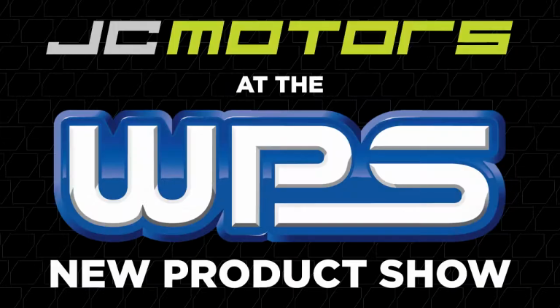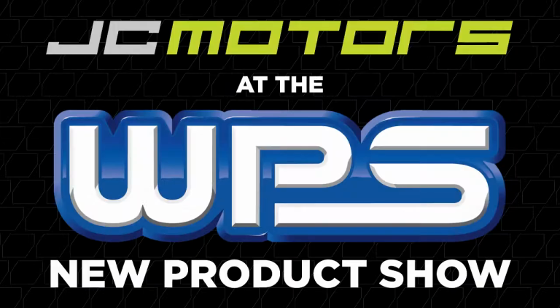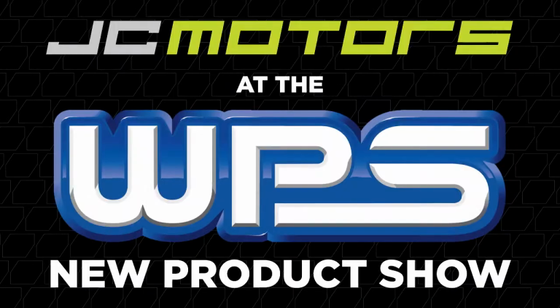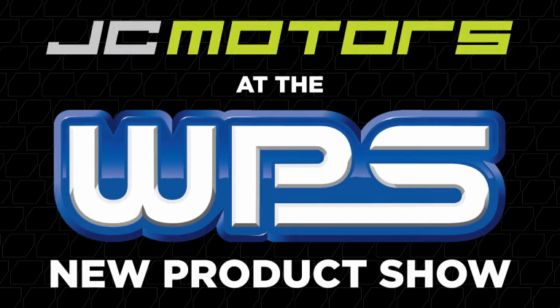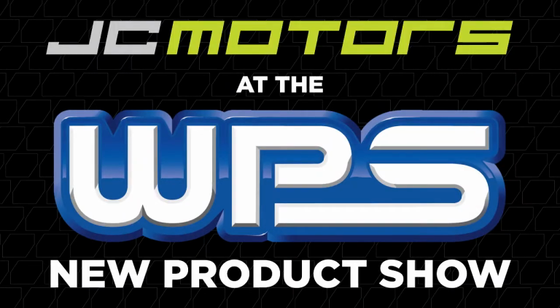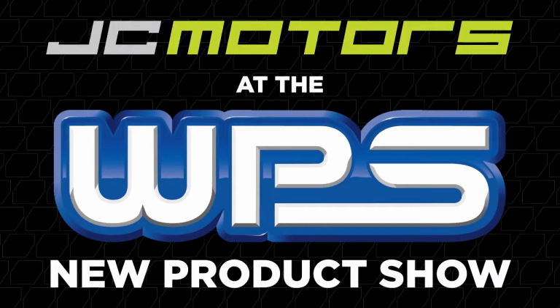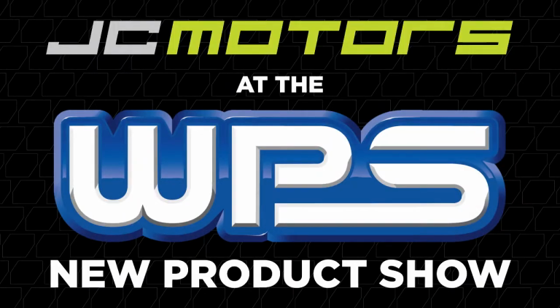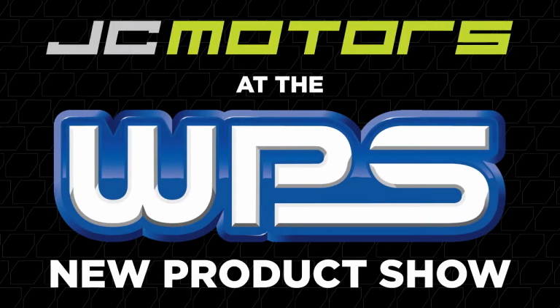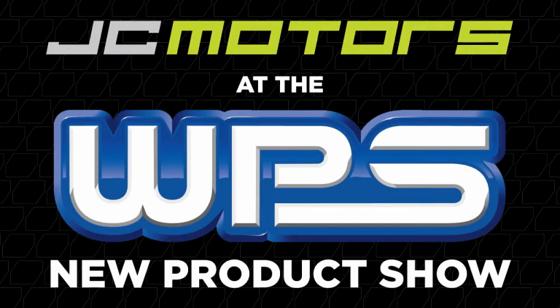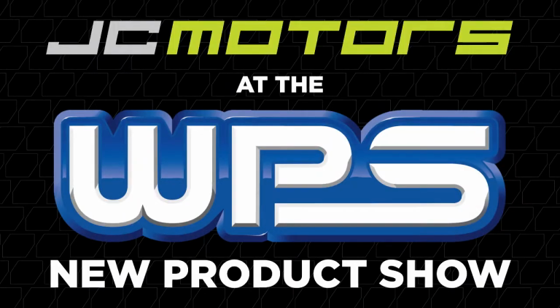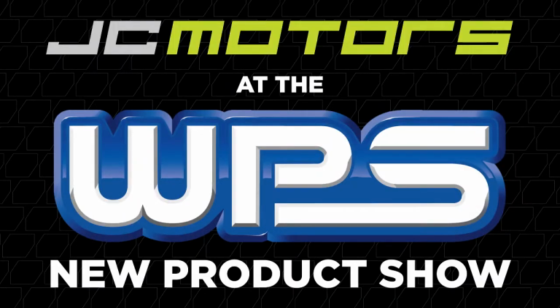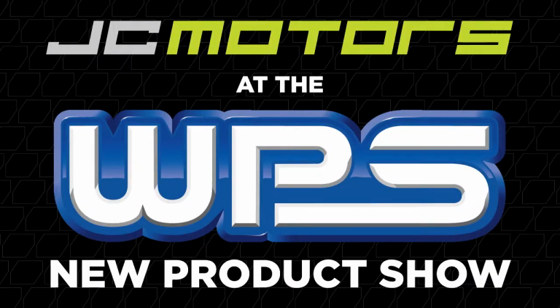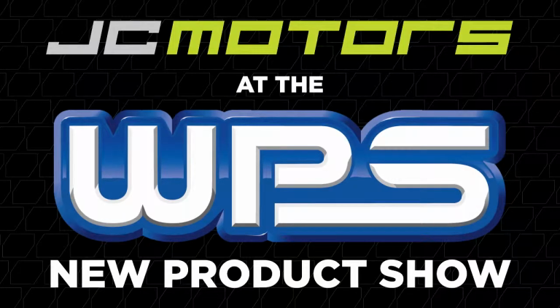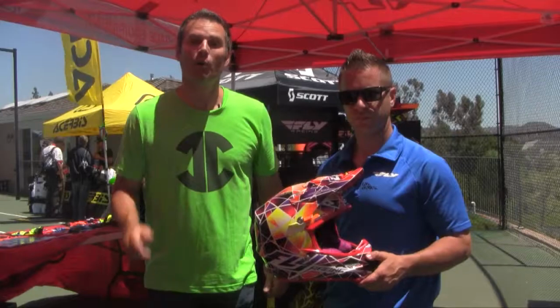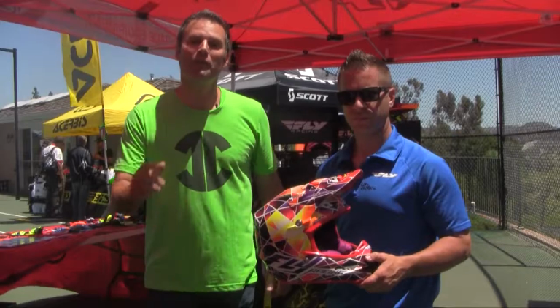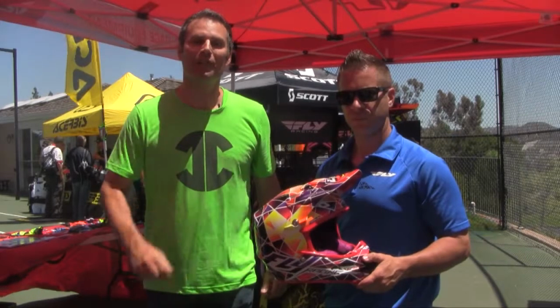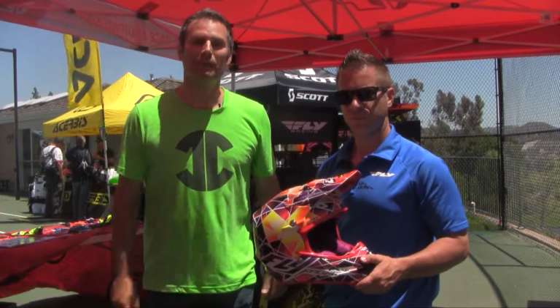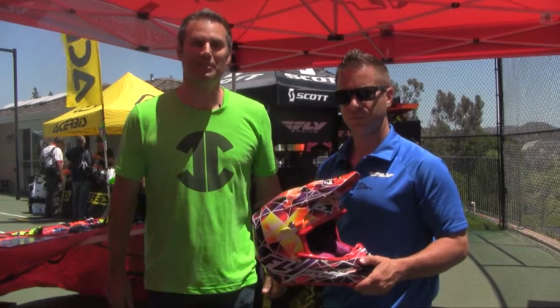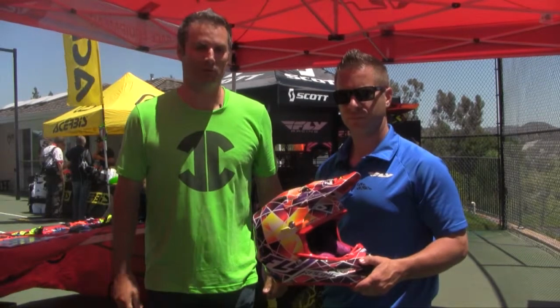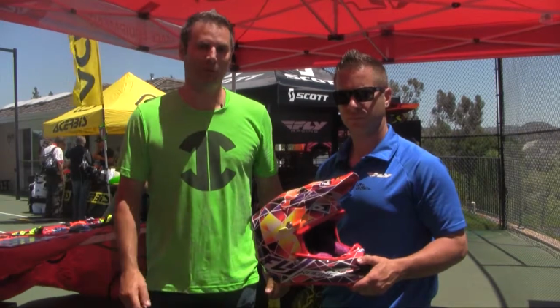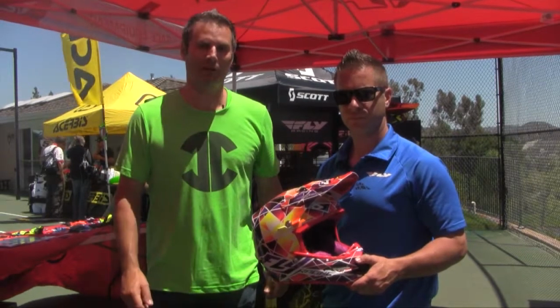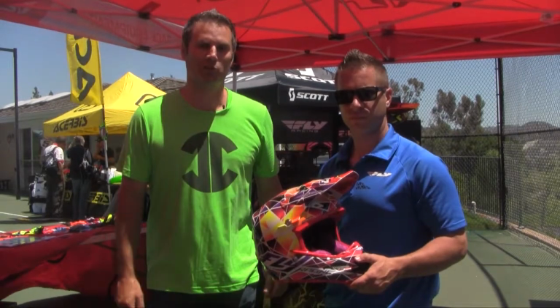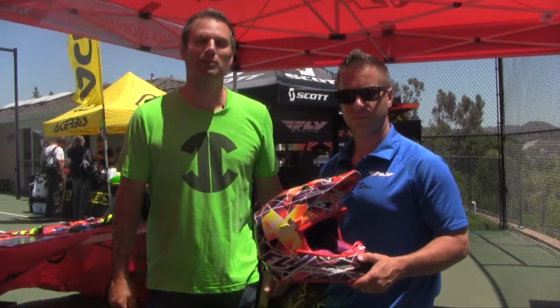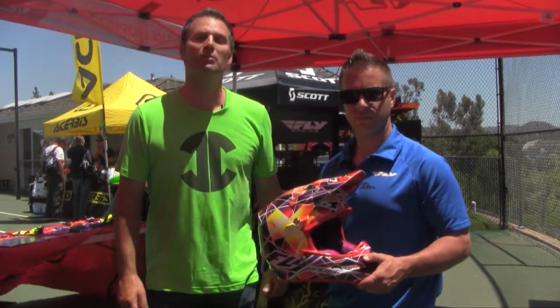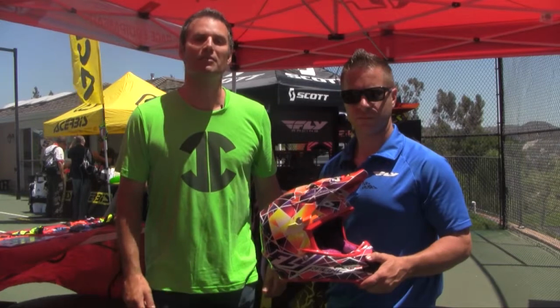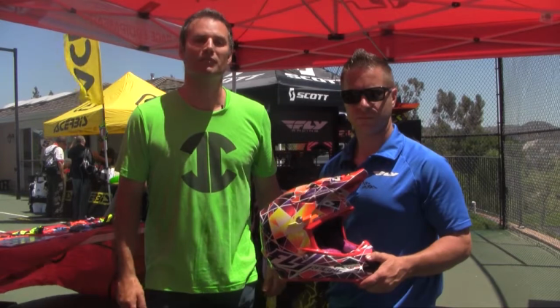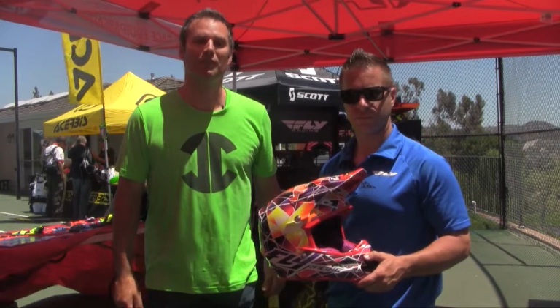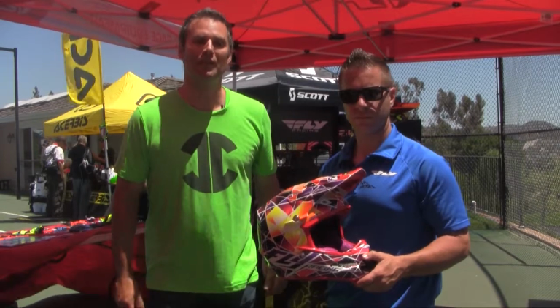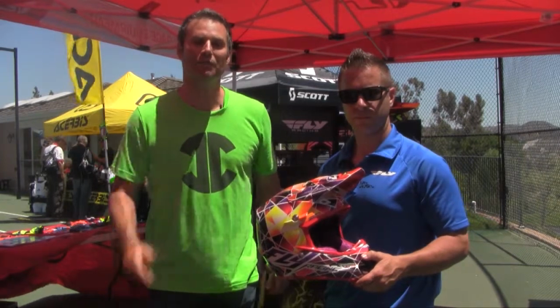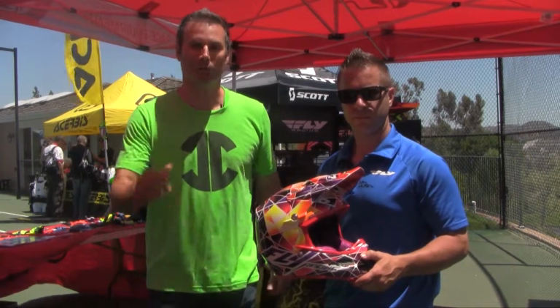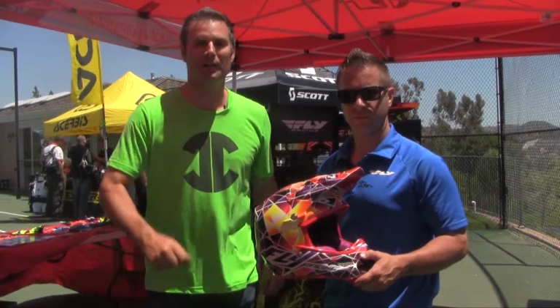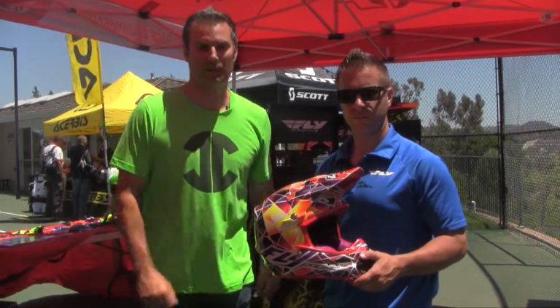JC here at the Western Power Sports New Product Show. We're in the Fly Racing booth. We wanted to show you the 2015 Formula helmet.